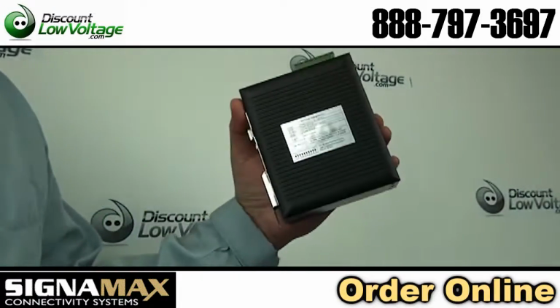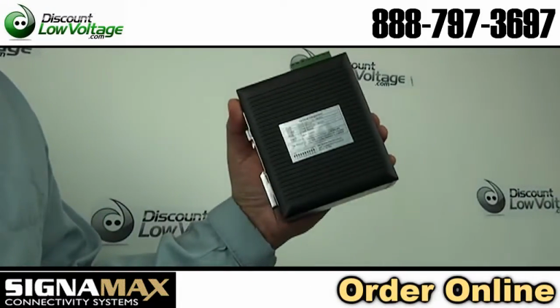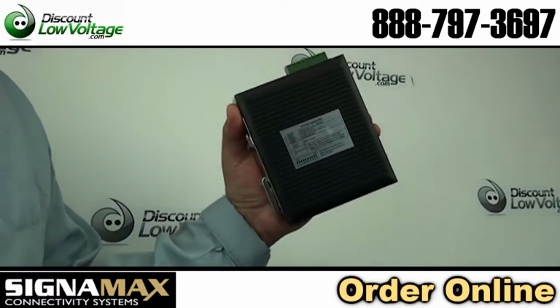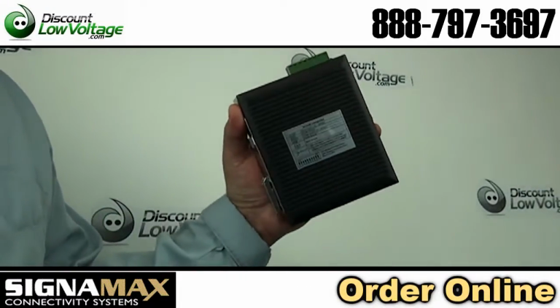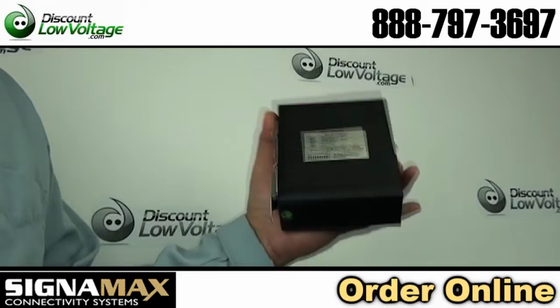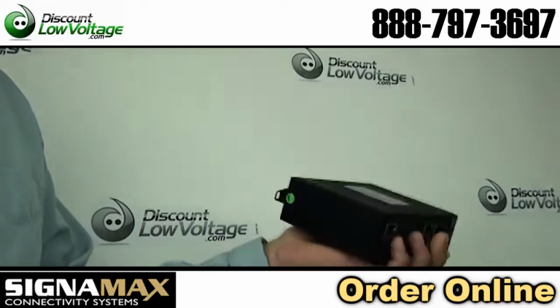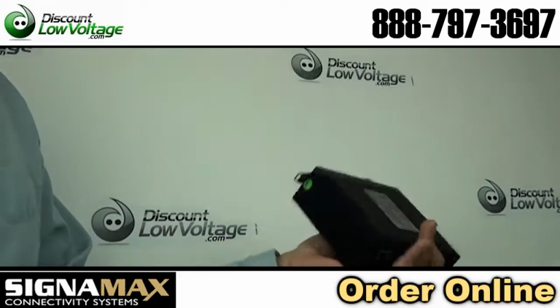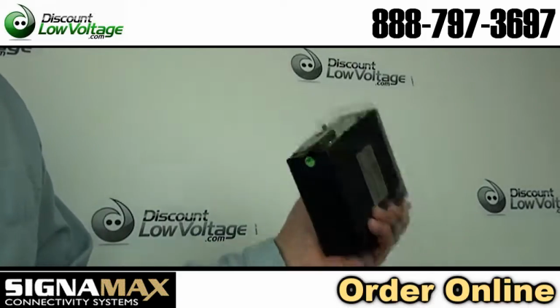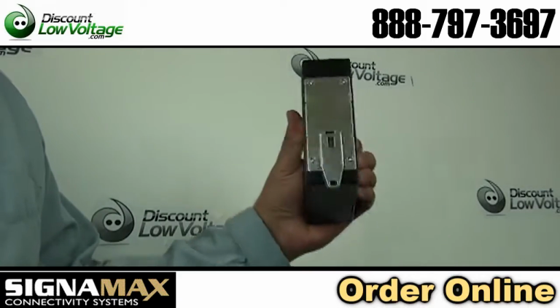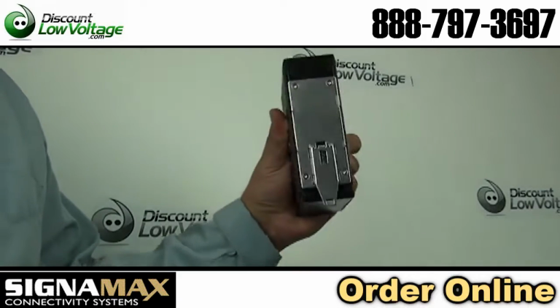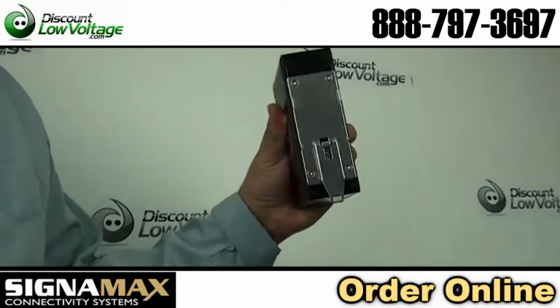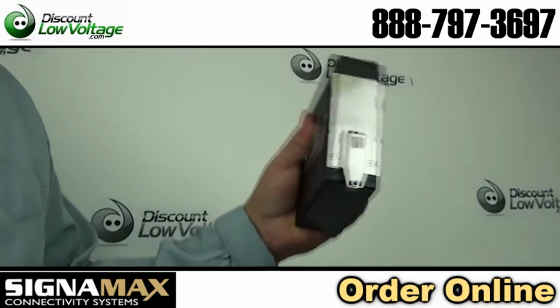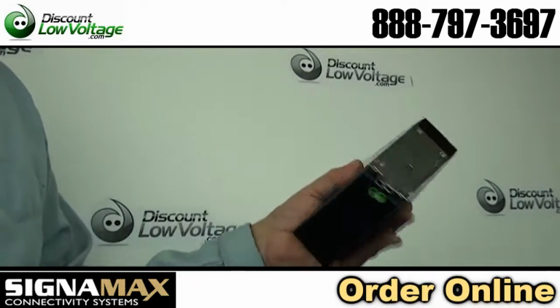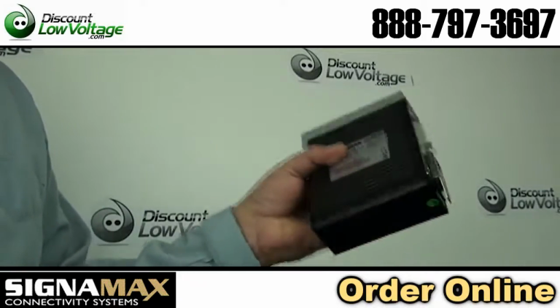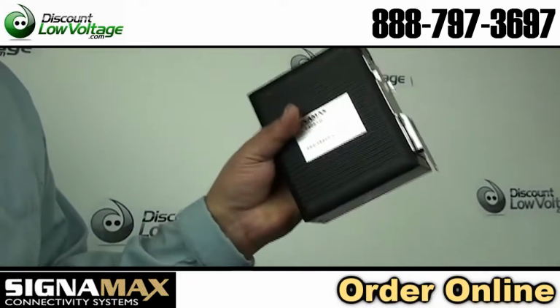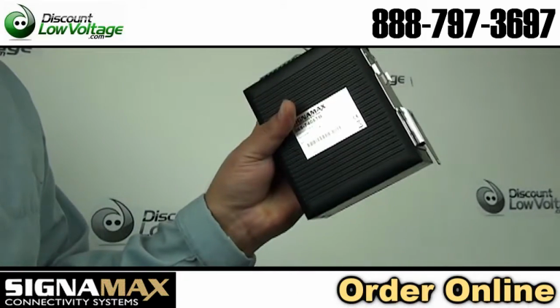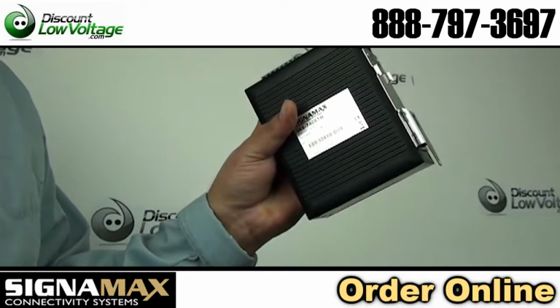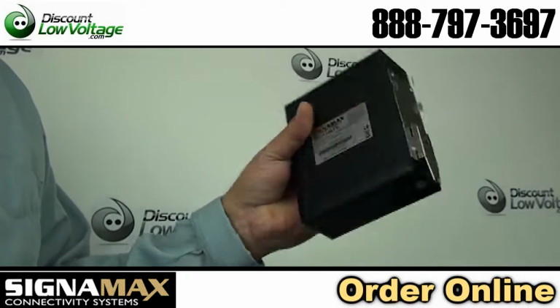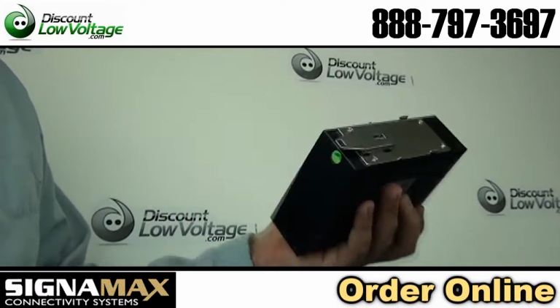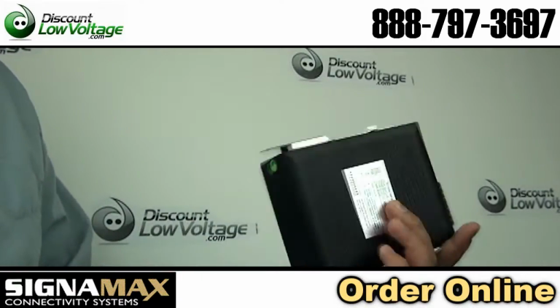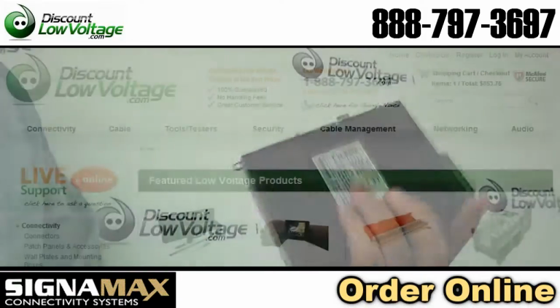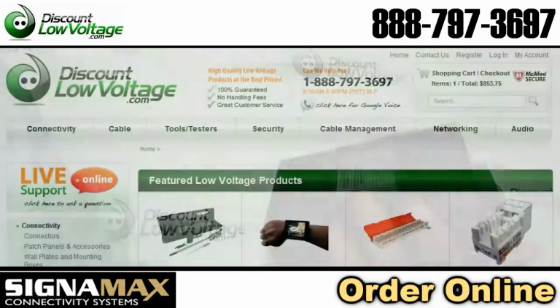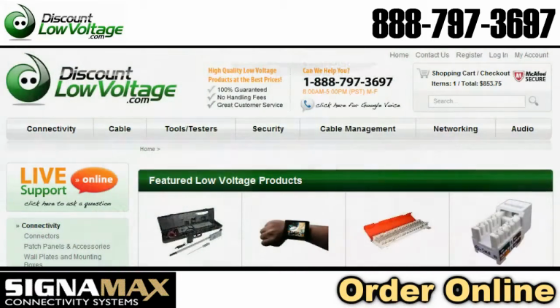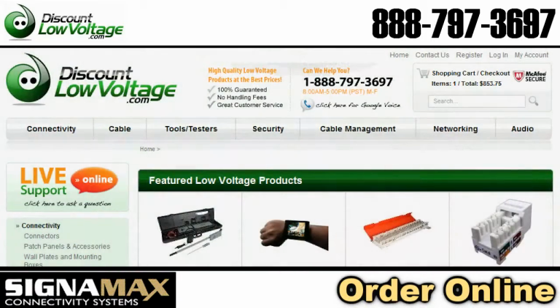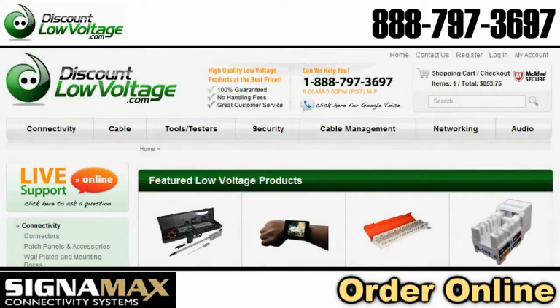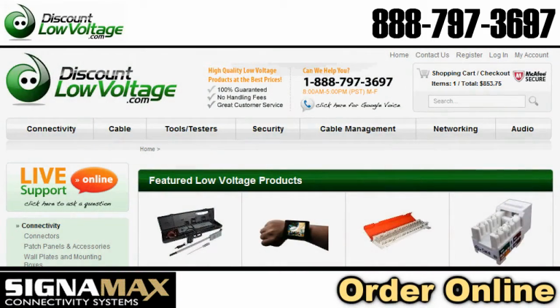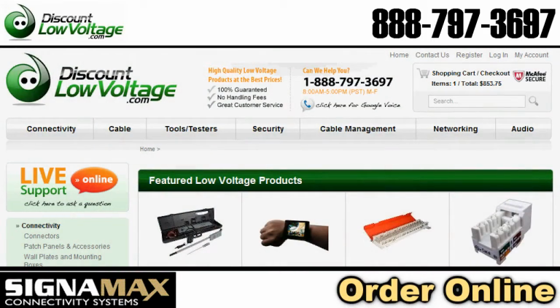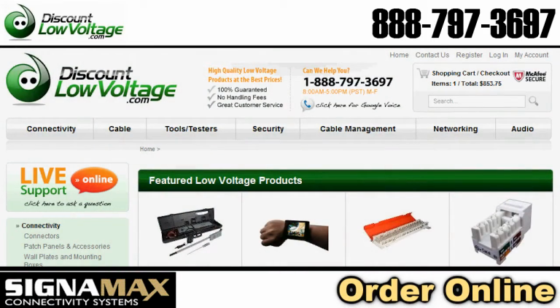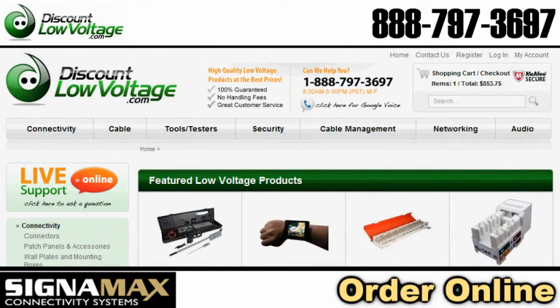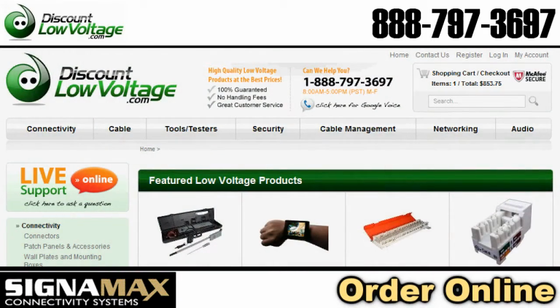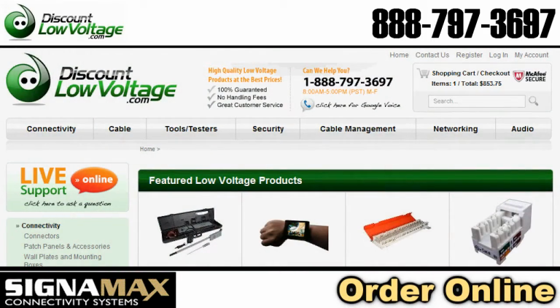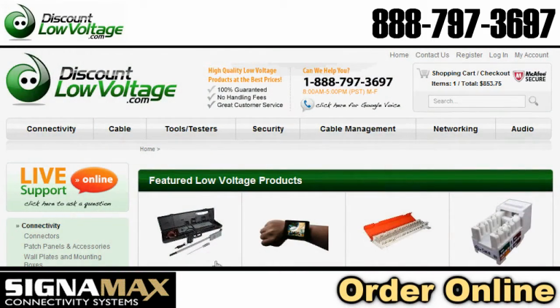For a spec sheet, check out discountlowvoltage.com and you can also order it there. Thanks.